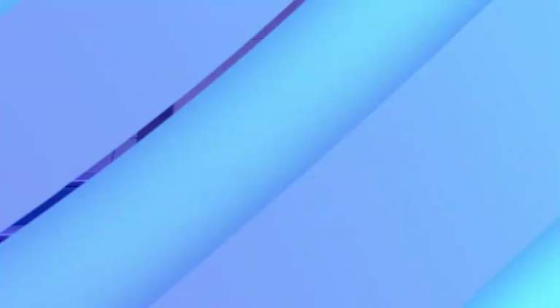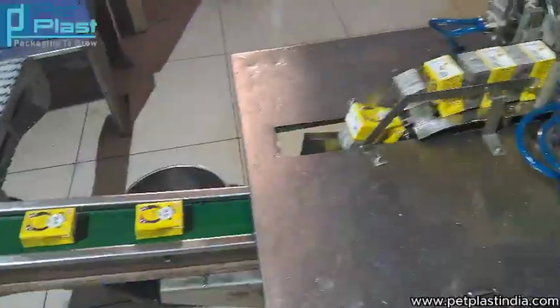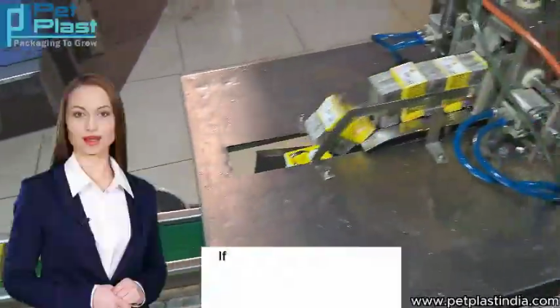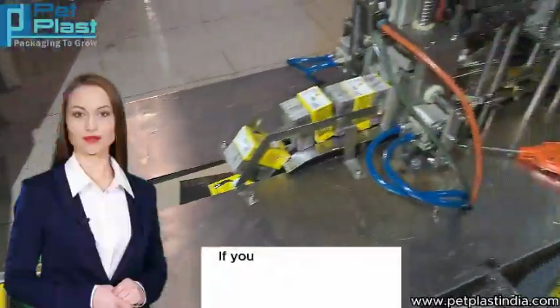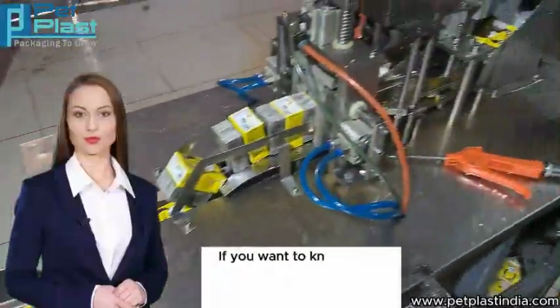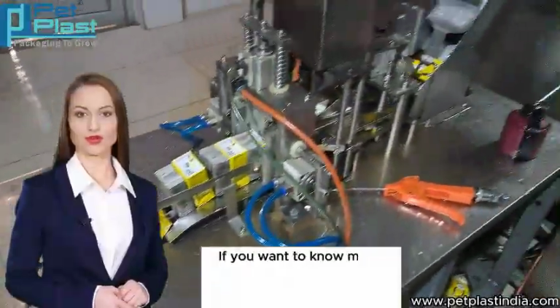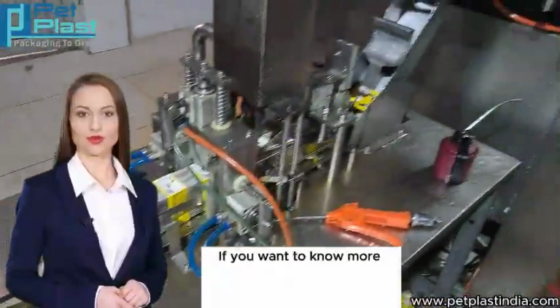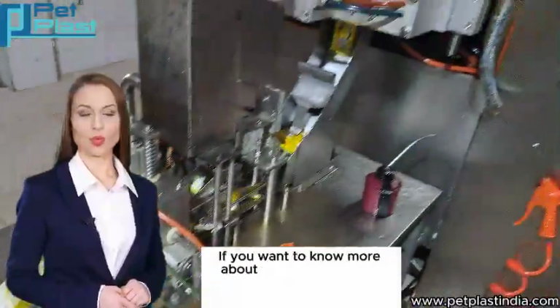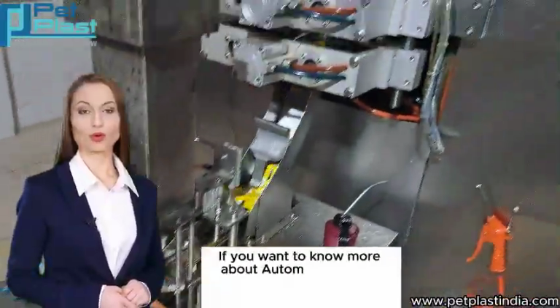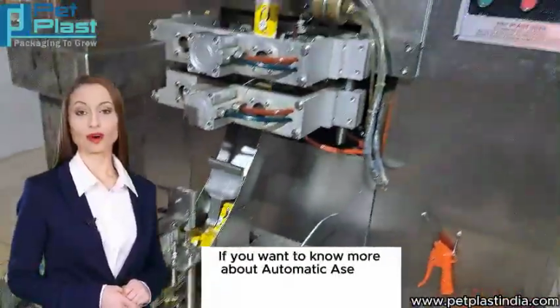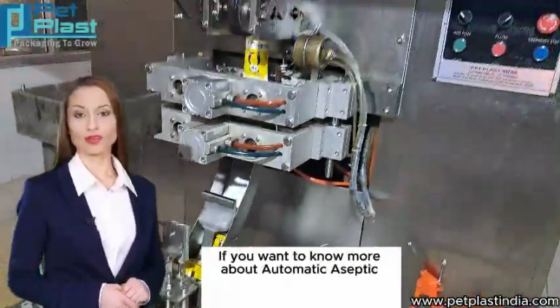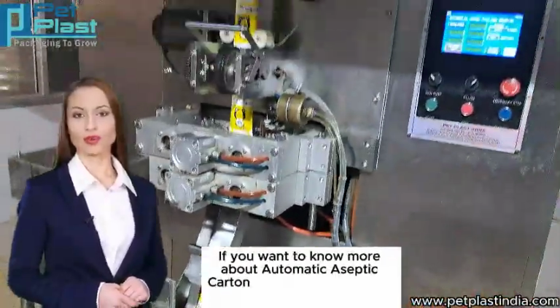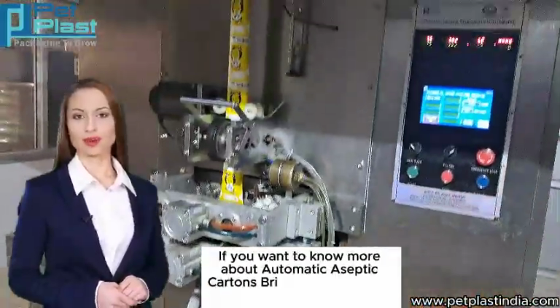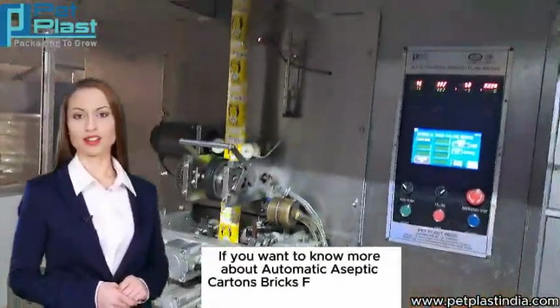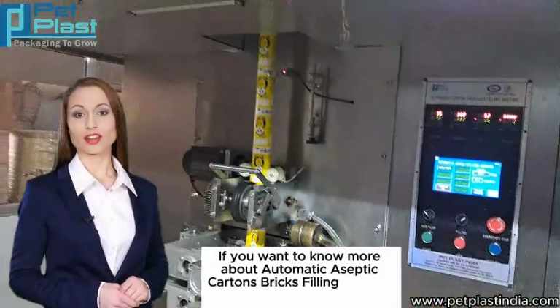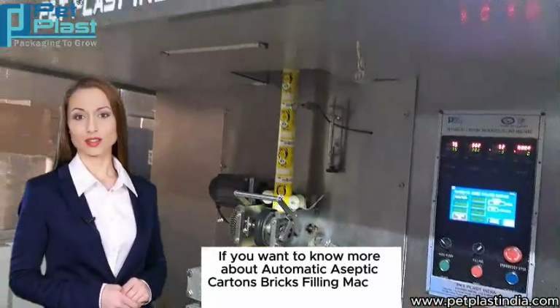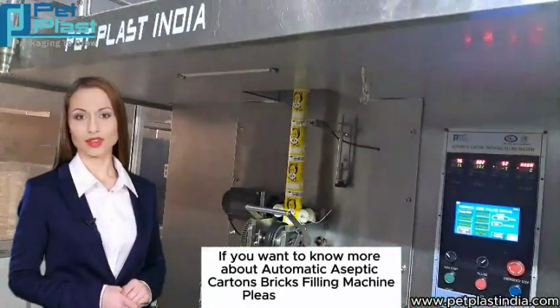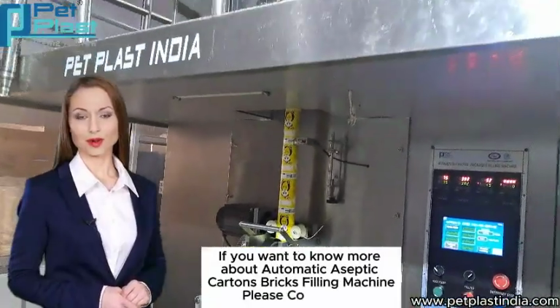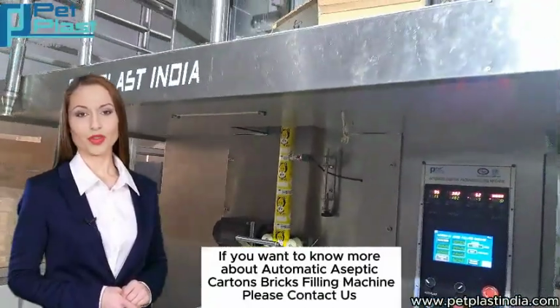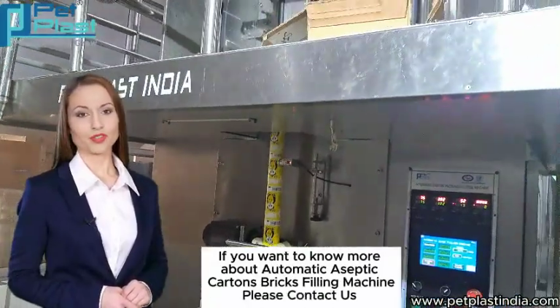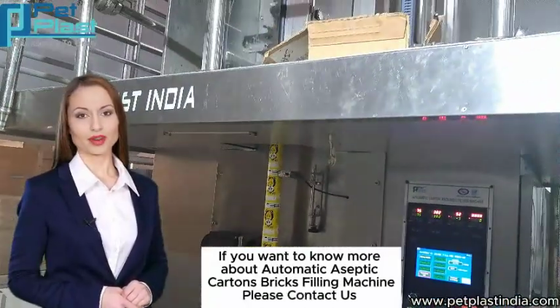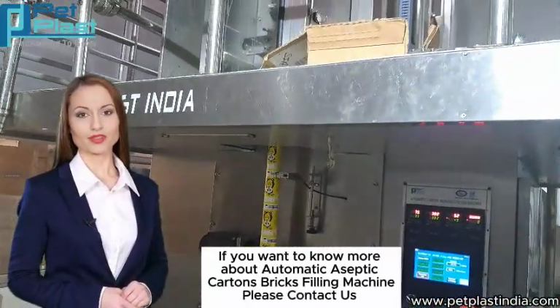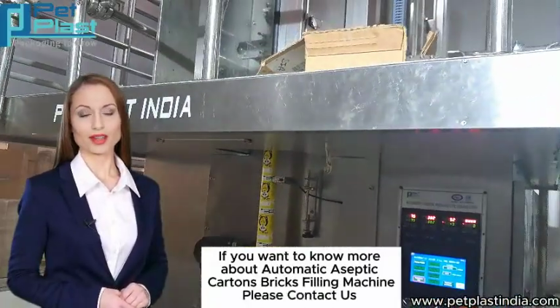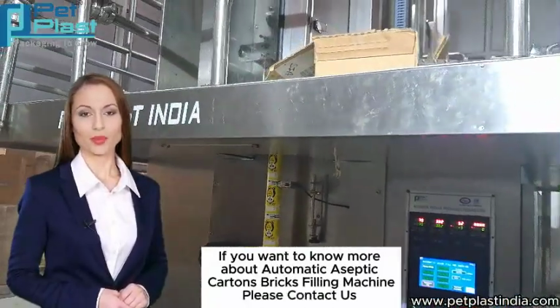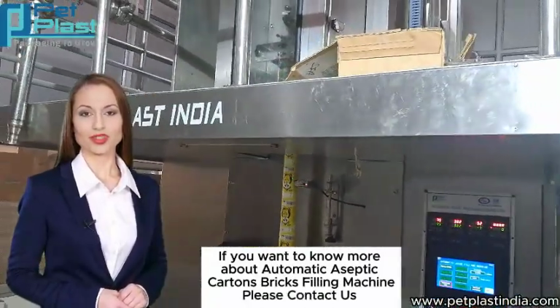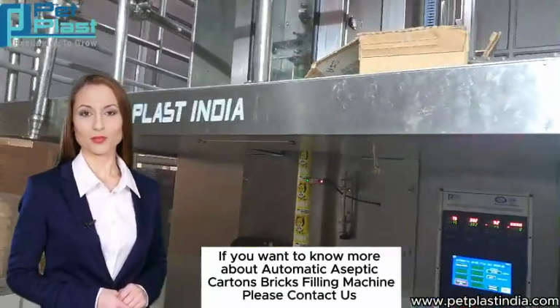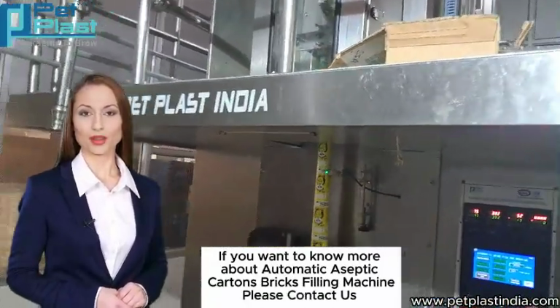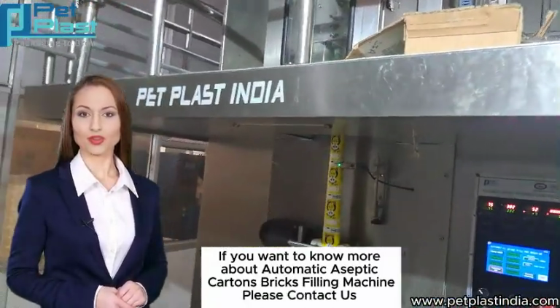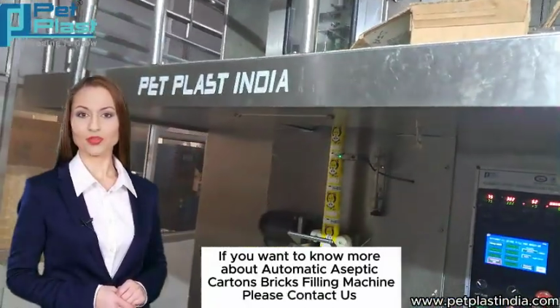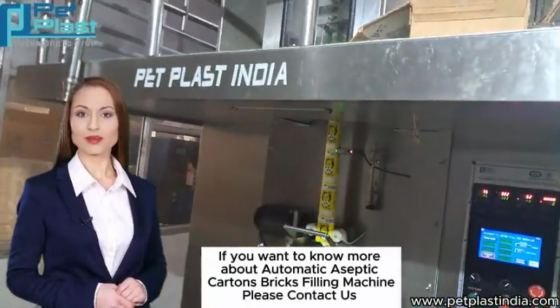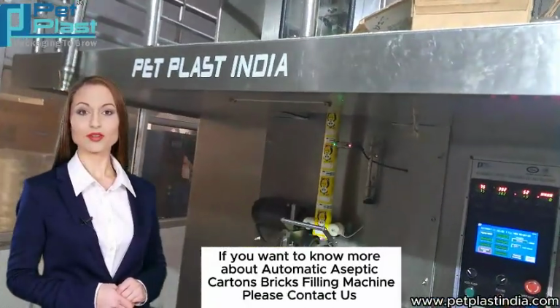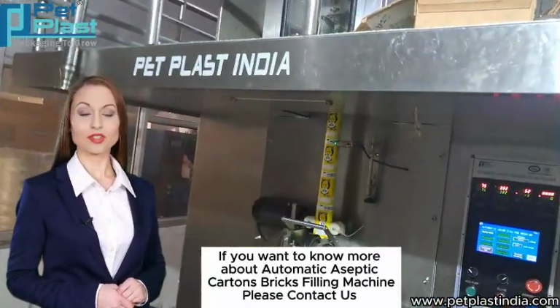If you want to know more about the Automatic Aseptic Cartons Bricks Filling Machine, please contact us.